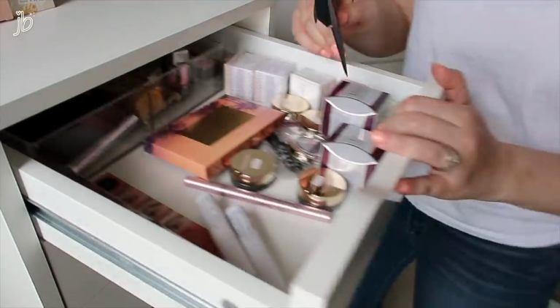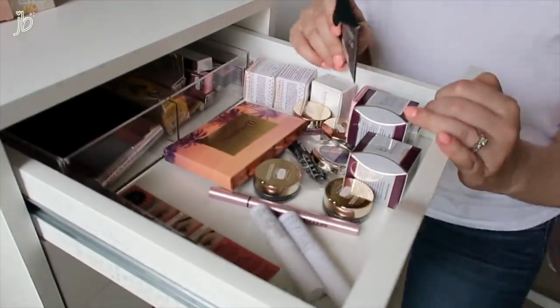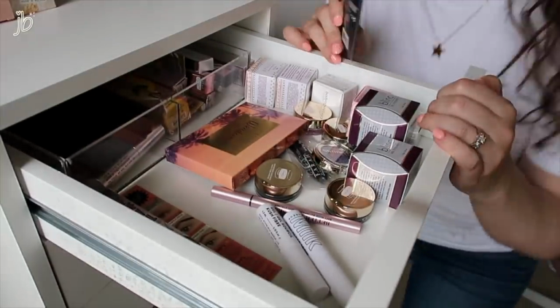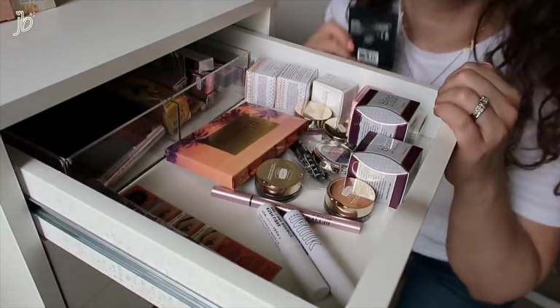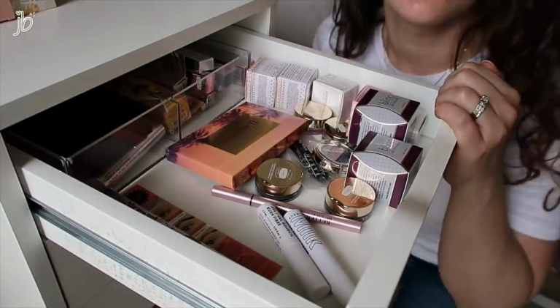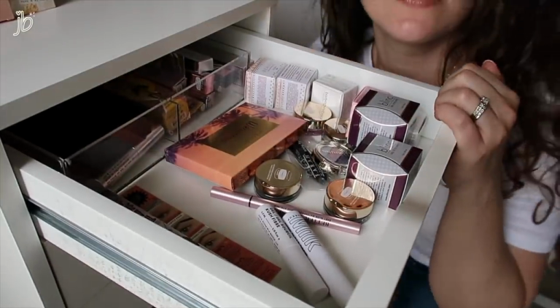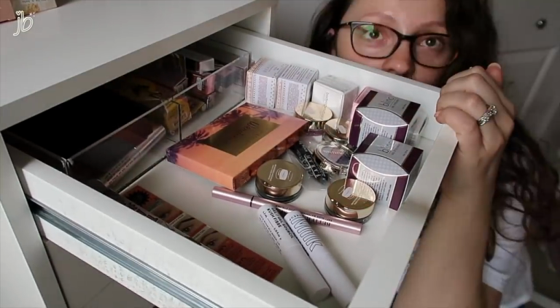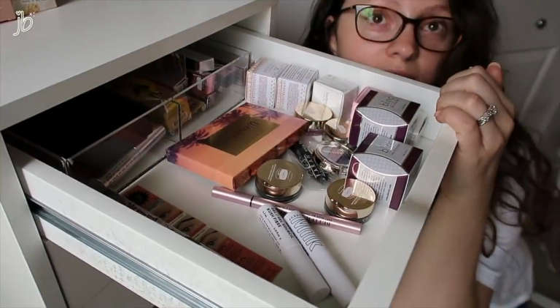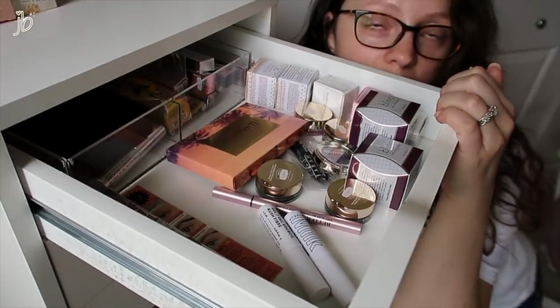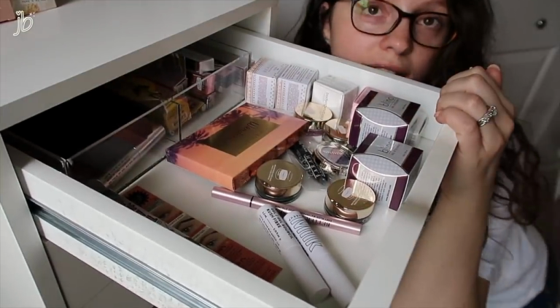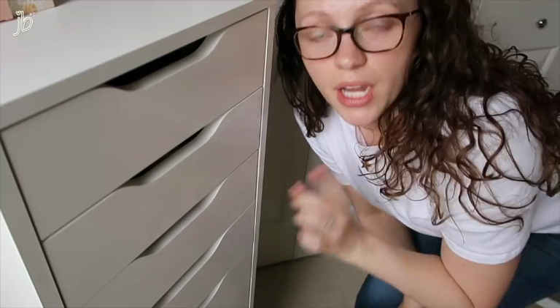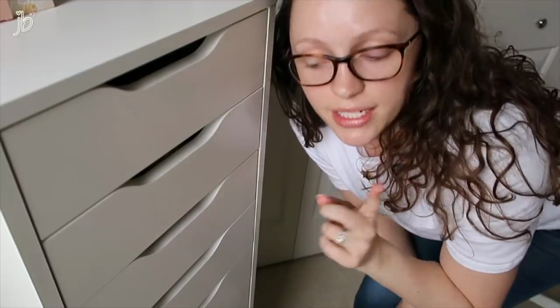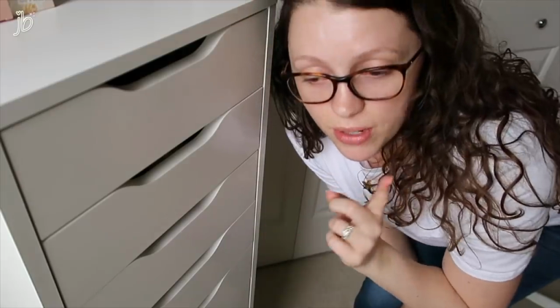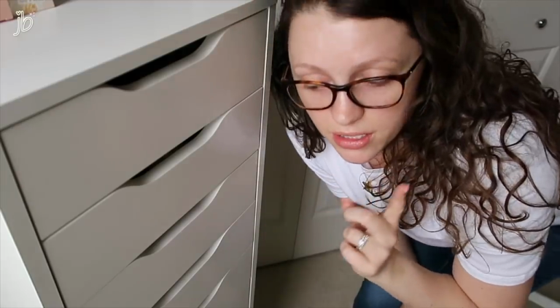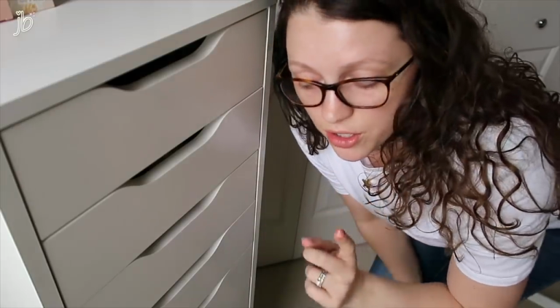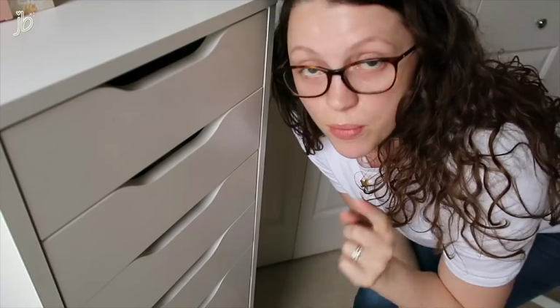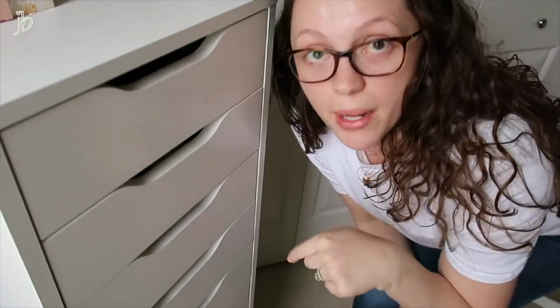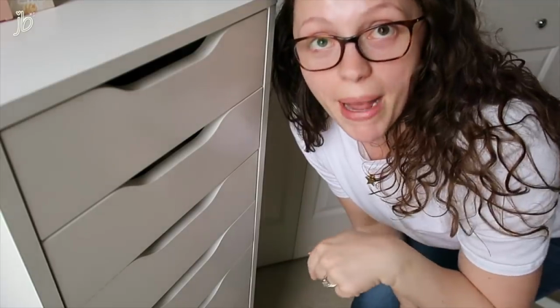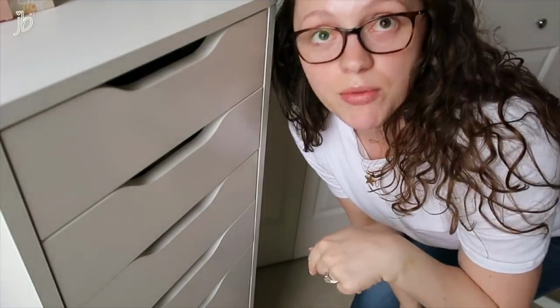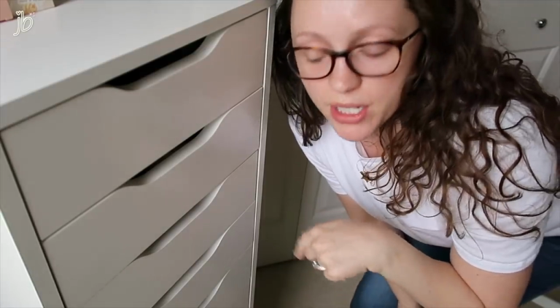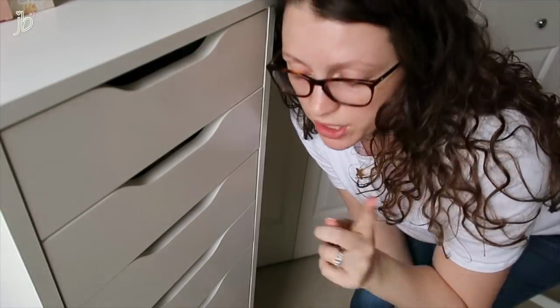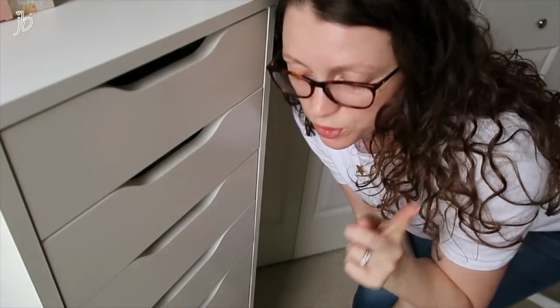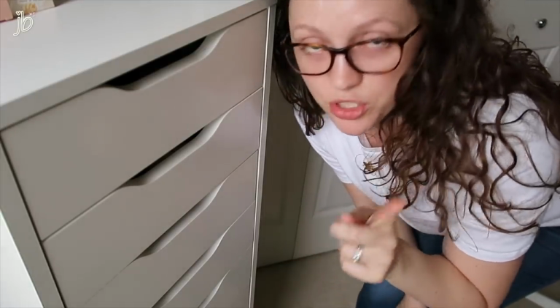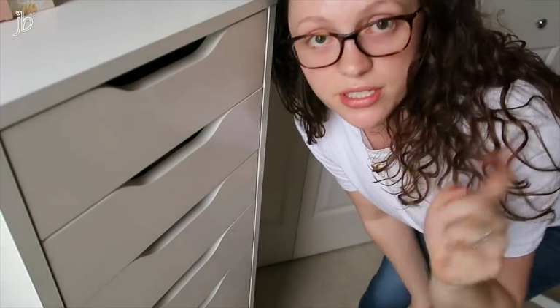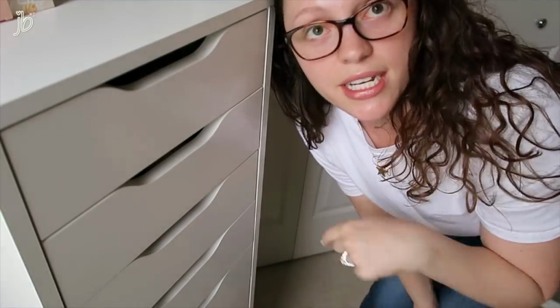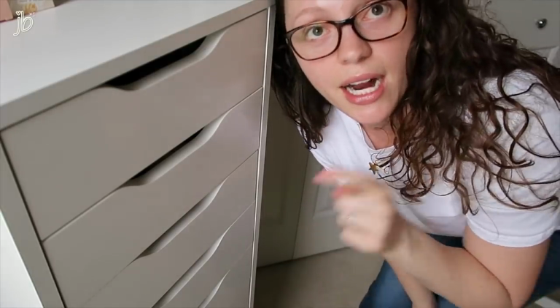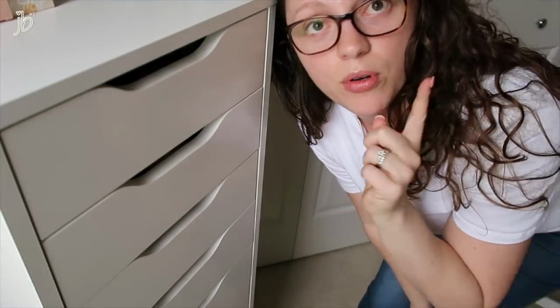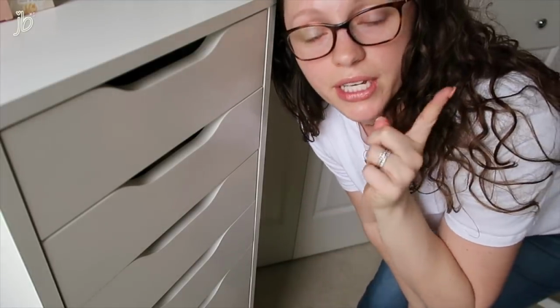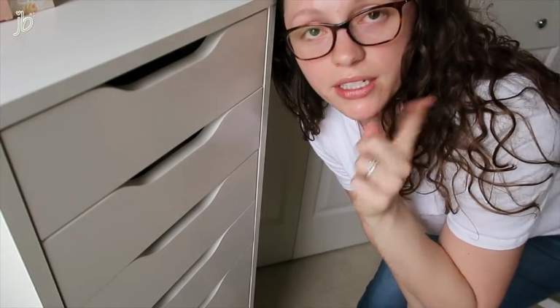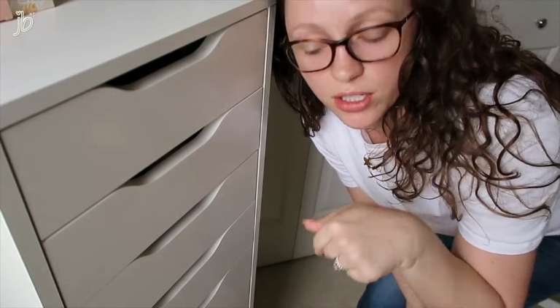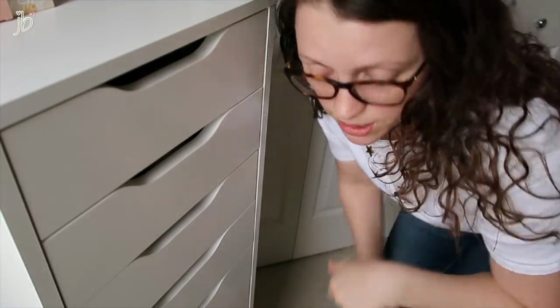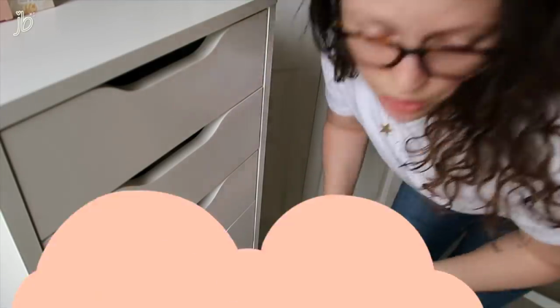Shameless plug — I did do a declutter of my backup drawer down there. If you're interested in seeing it, I will link it in the cards and down below.